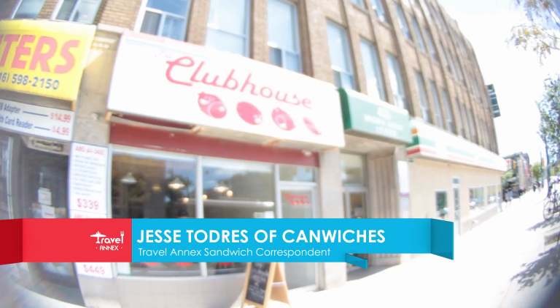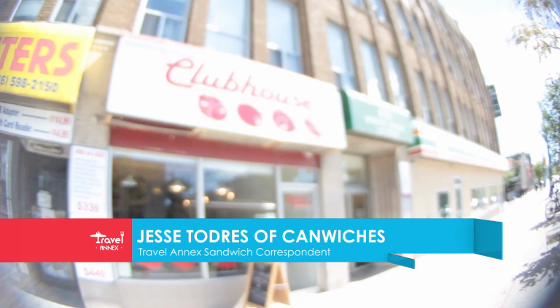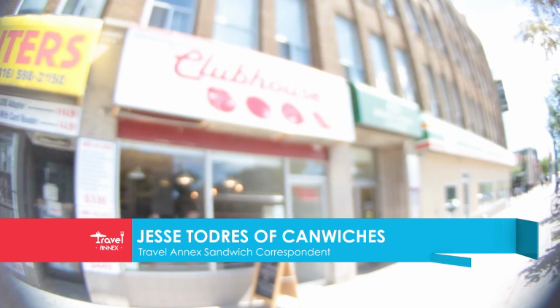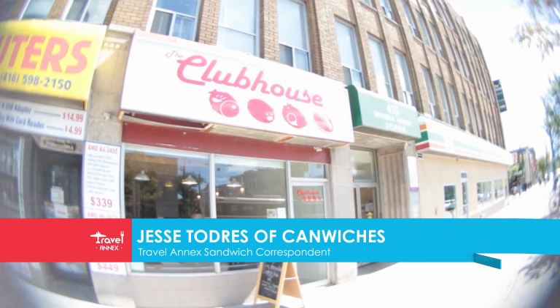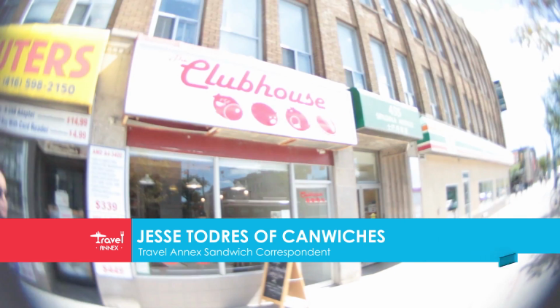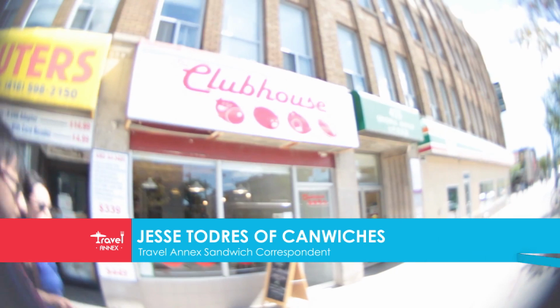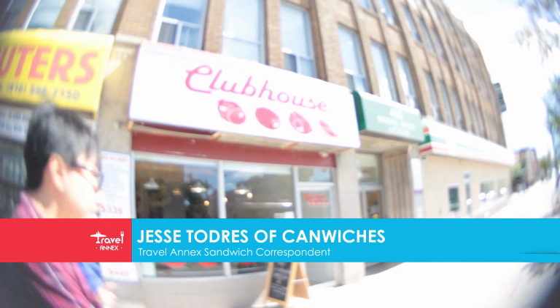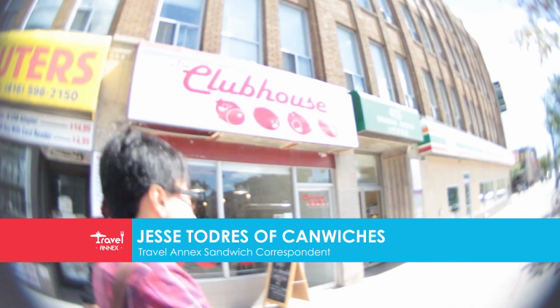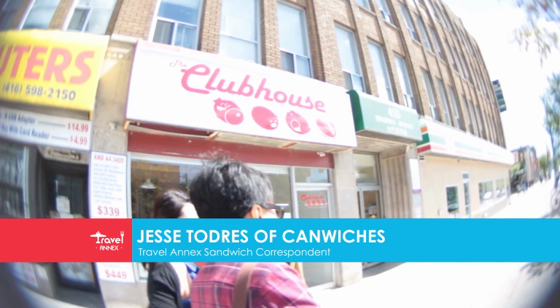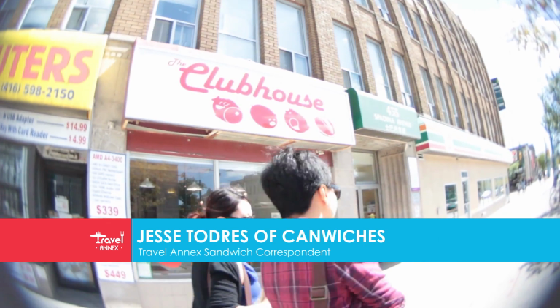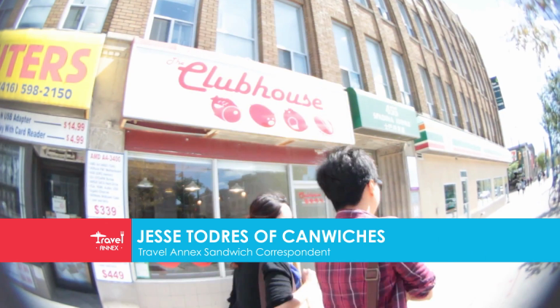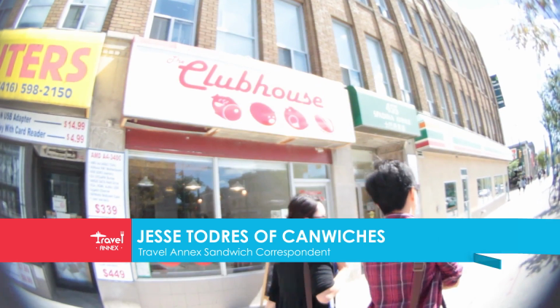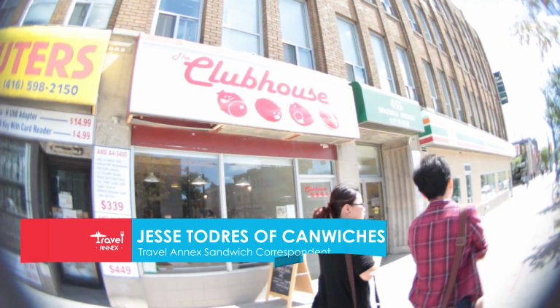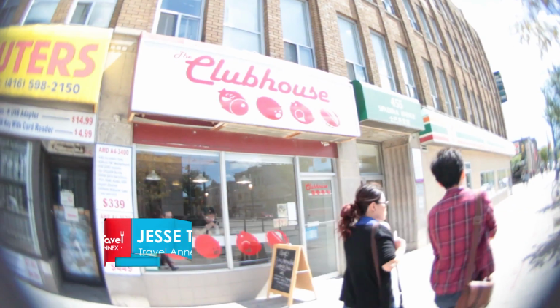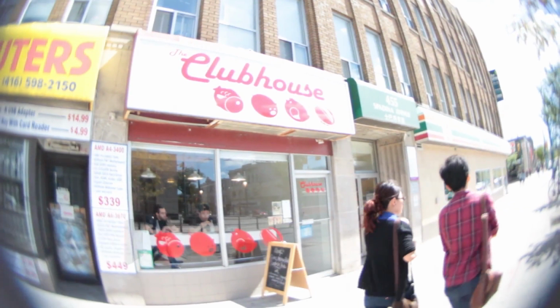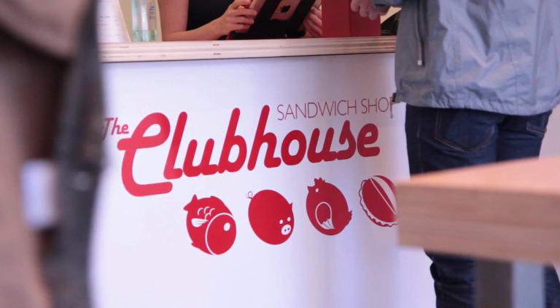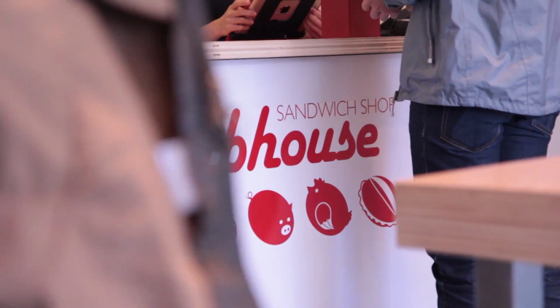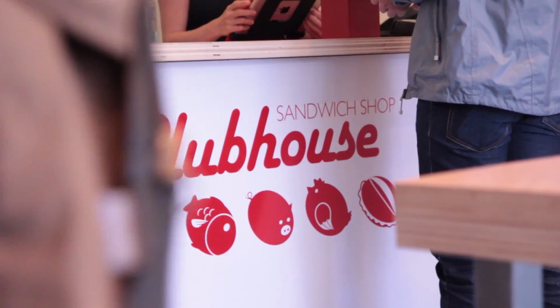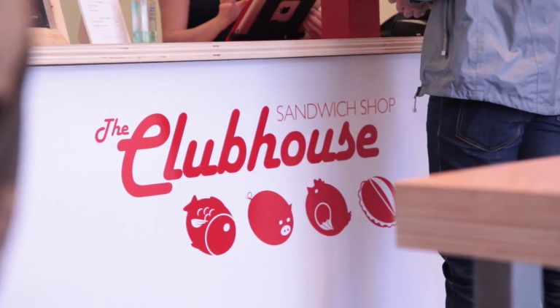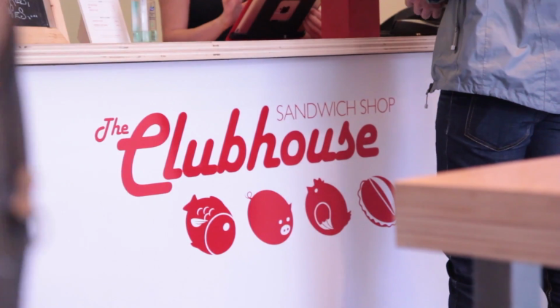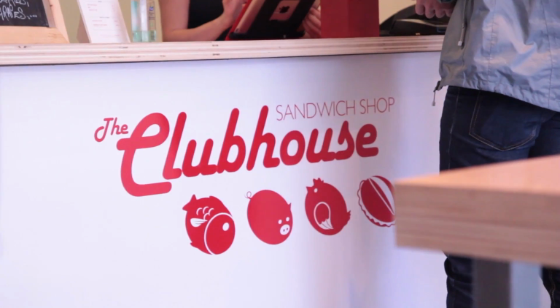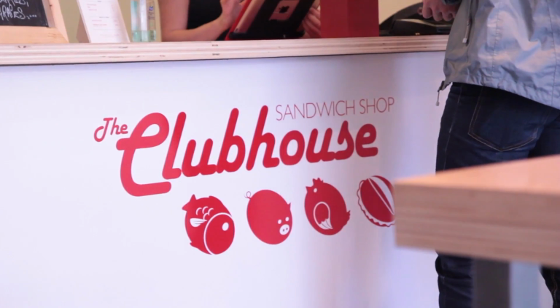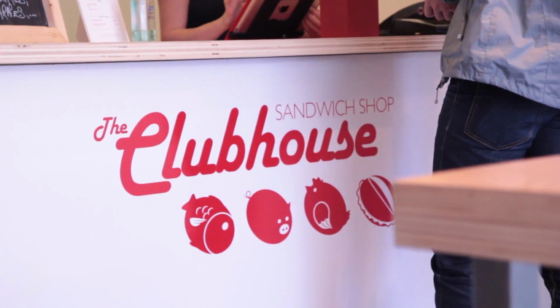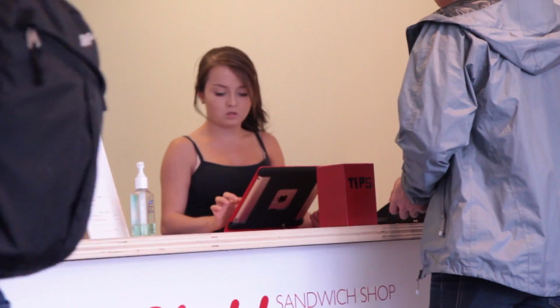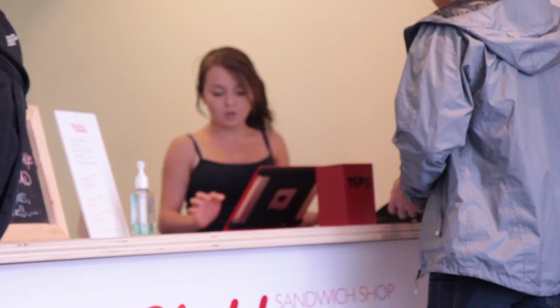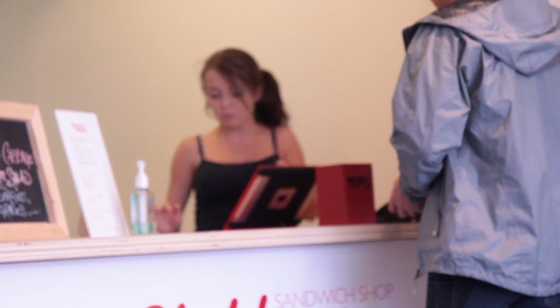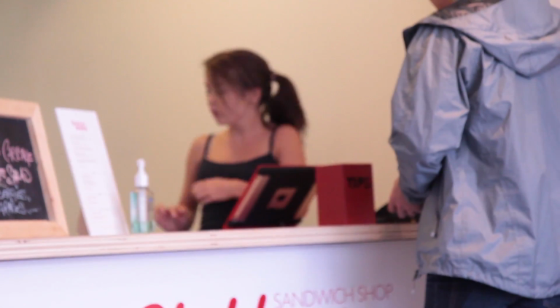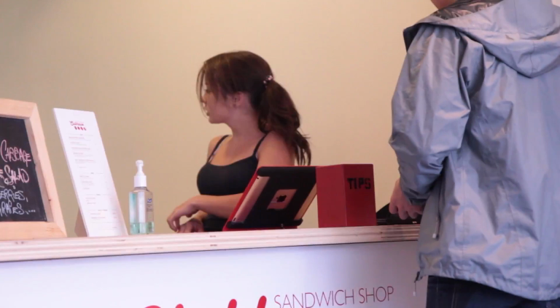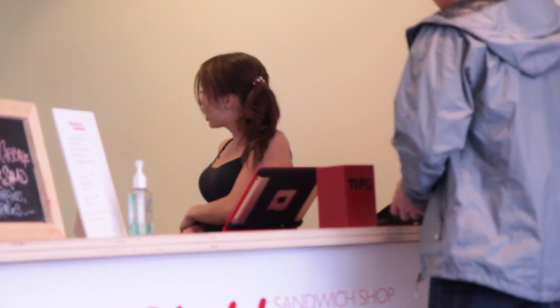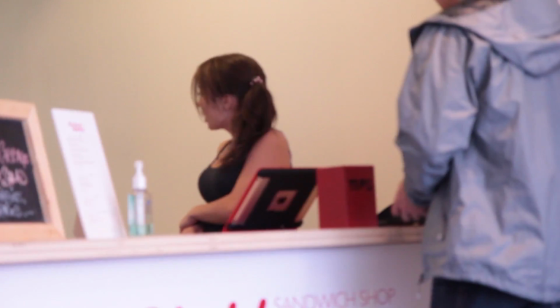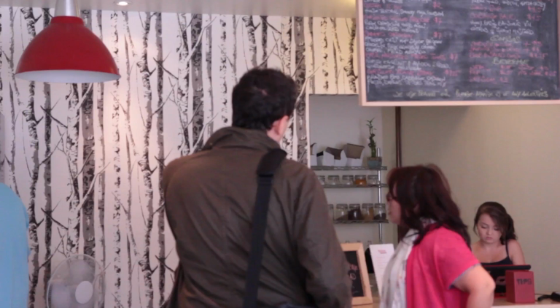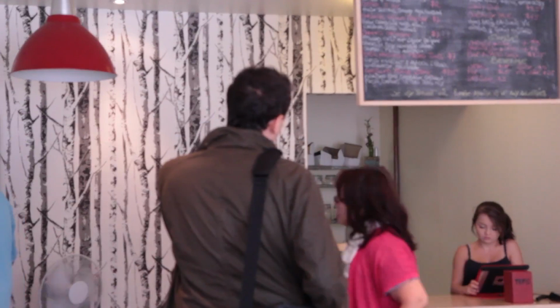Today we're taking a look at sandwiches from a place called Clubhouse. It just opened at Spadina, just north of College.